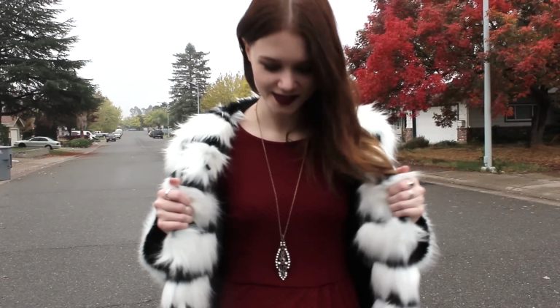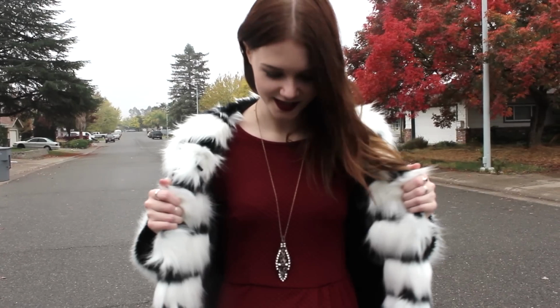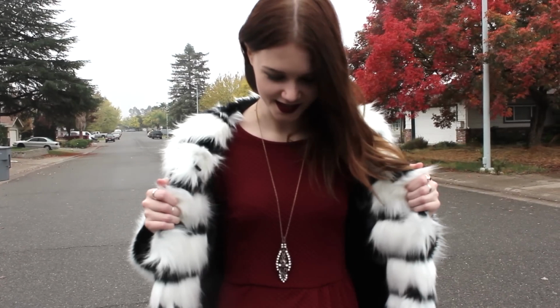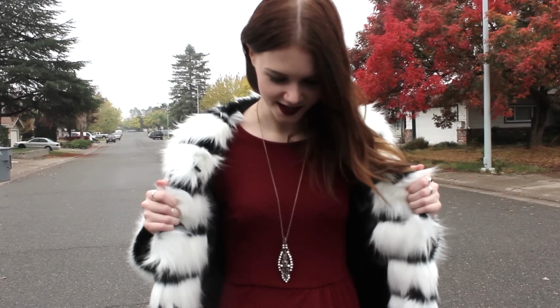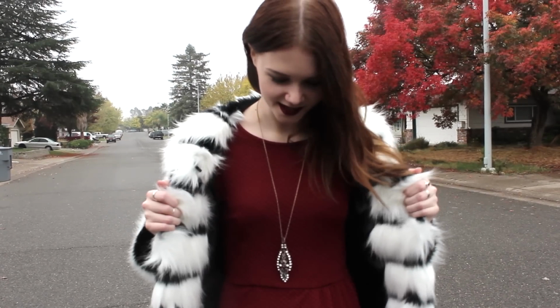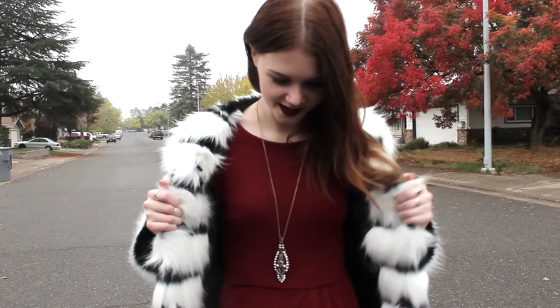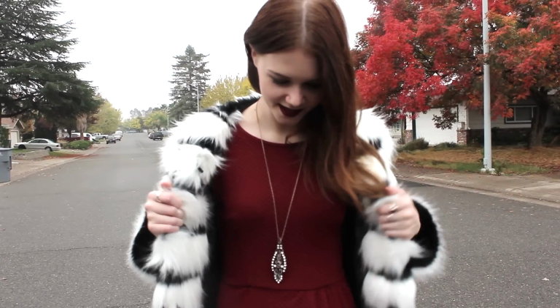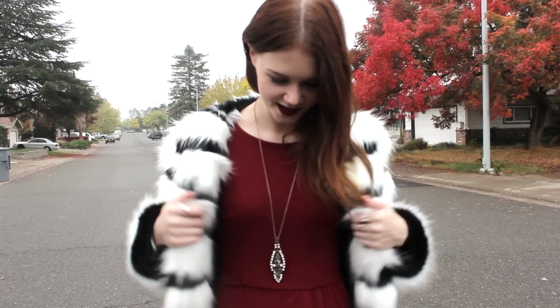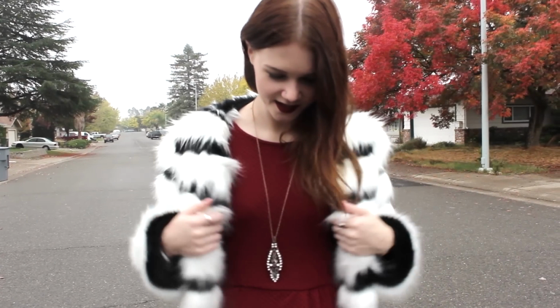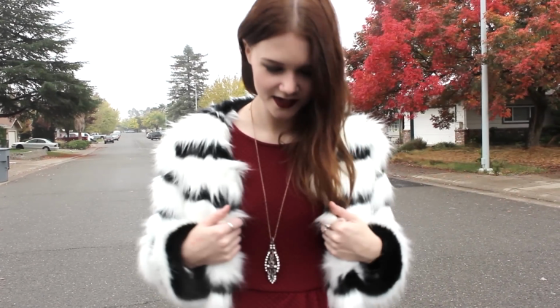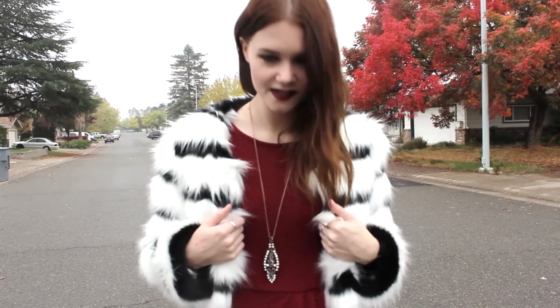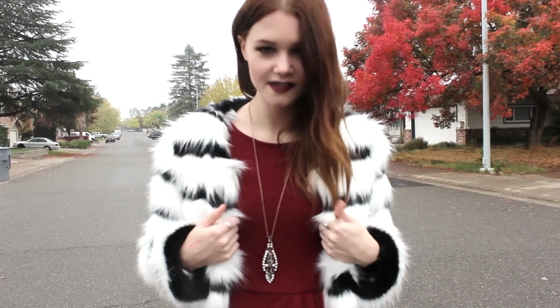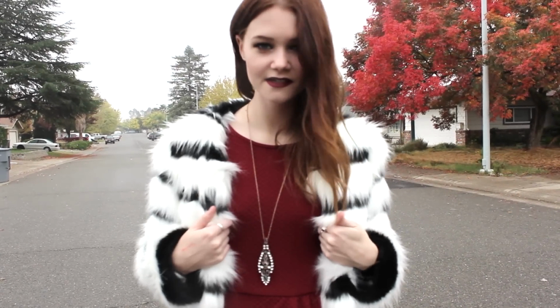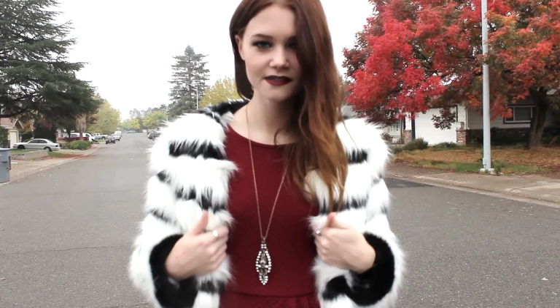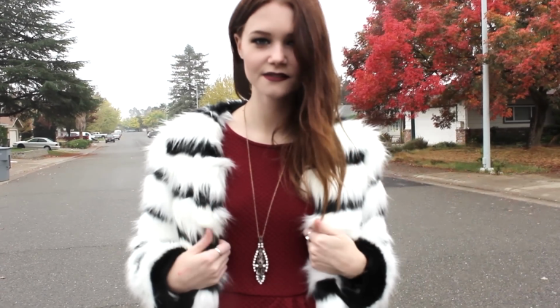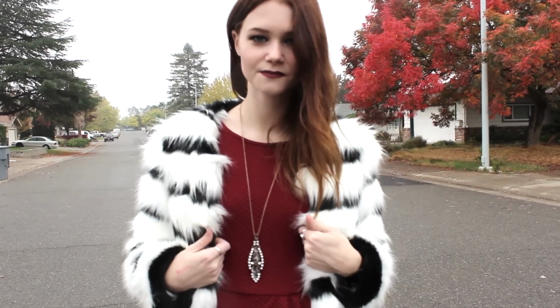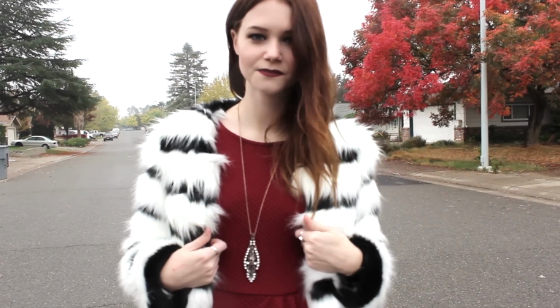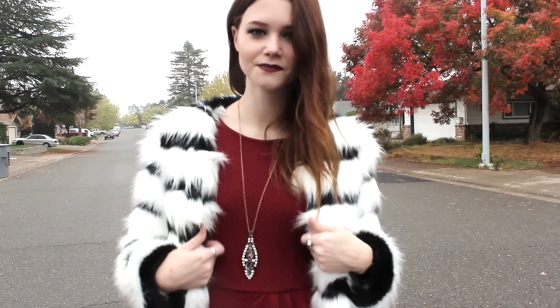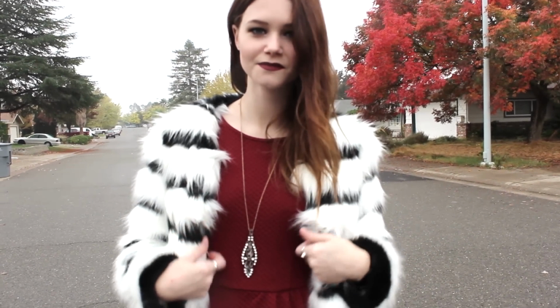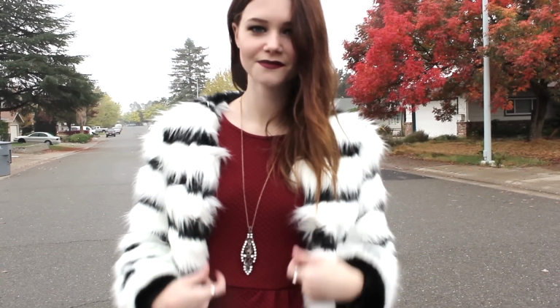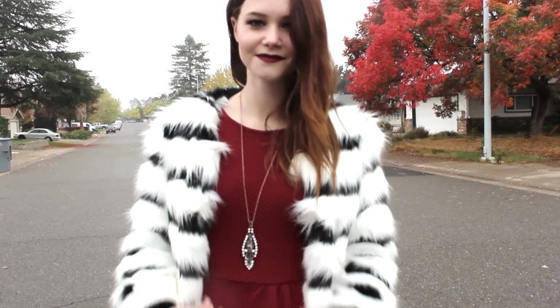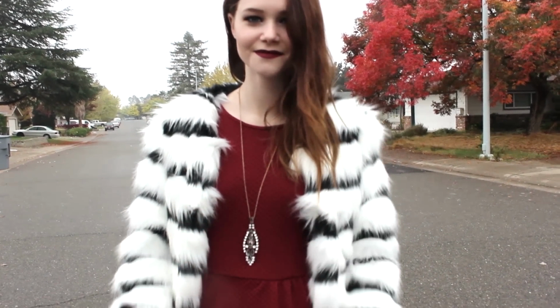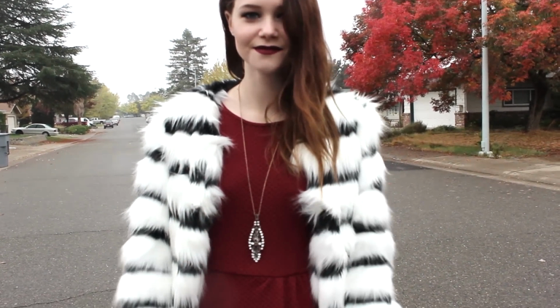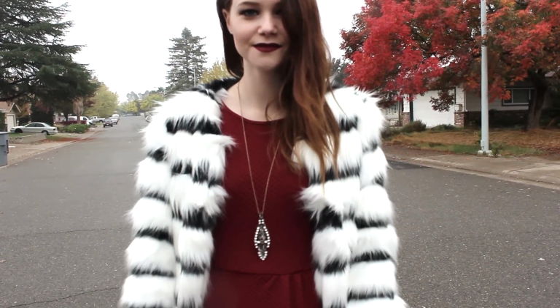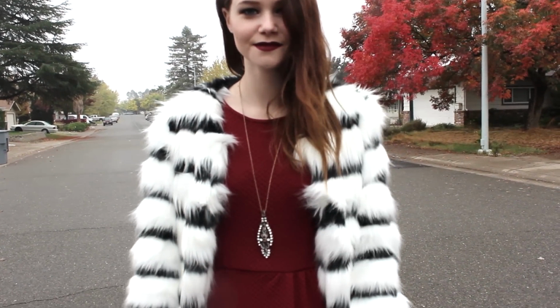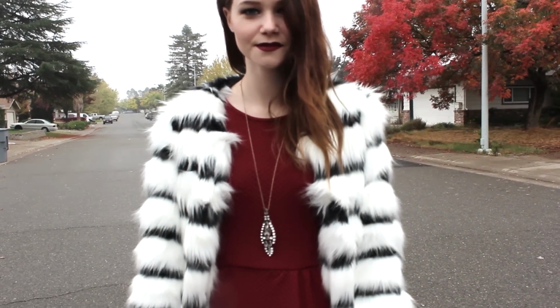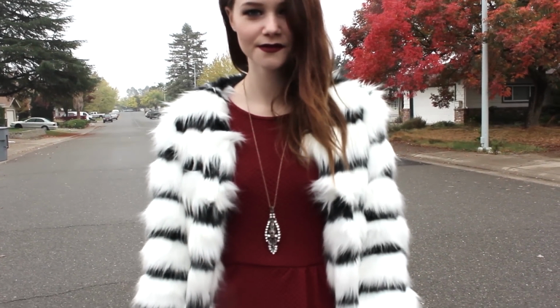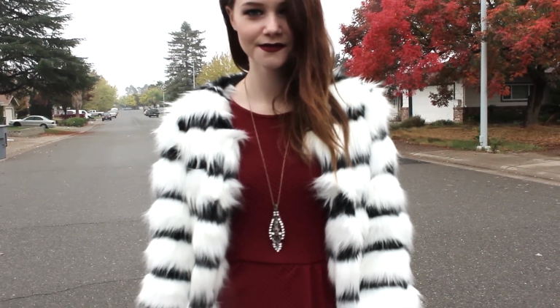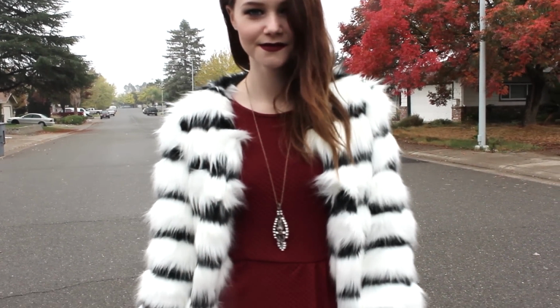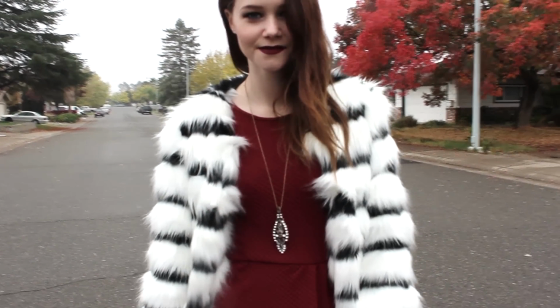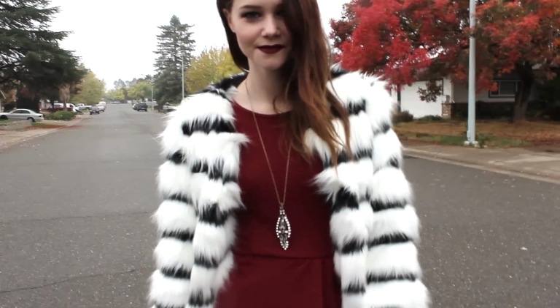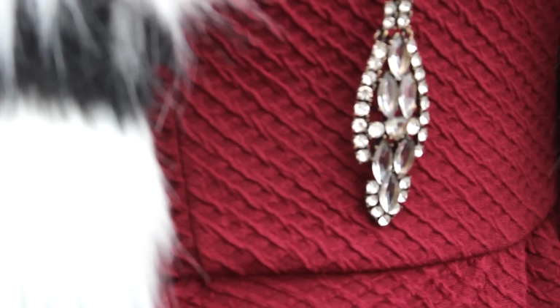I just added some sheer tights, a jeweled necklace, and some Chelsea boots from H&M.